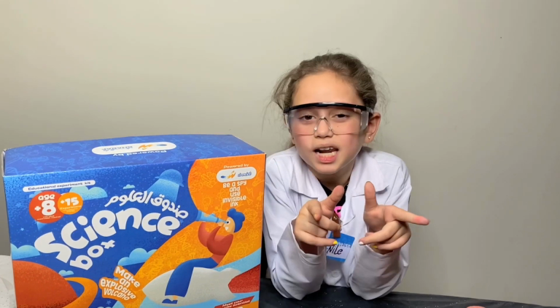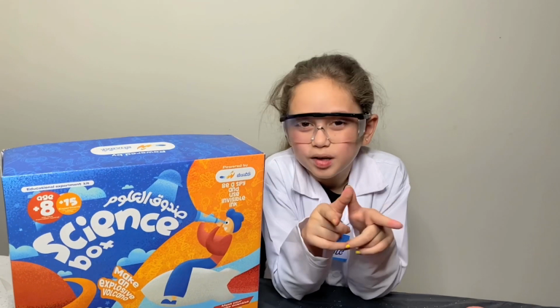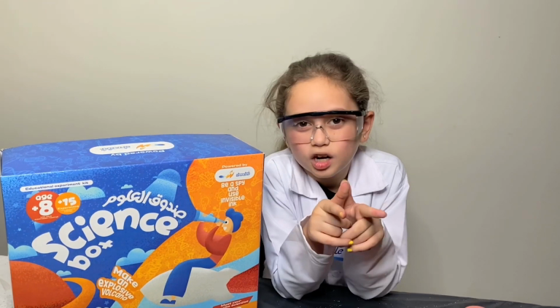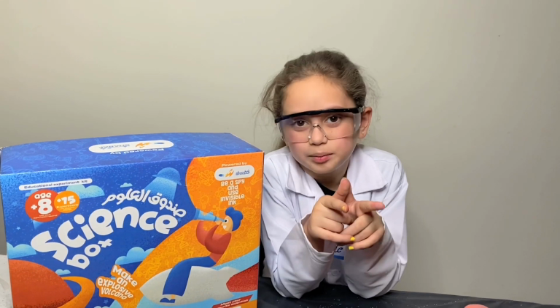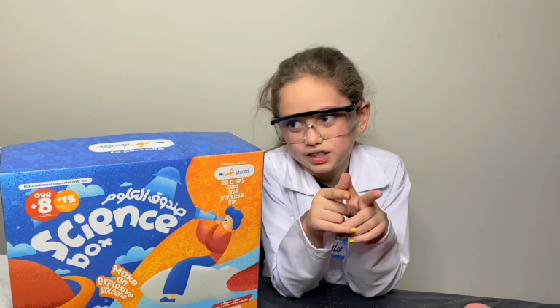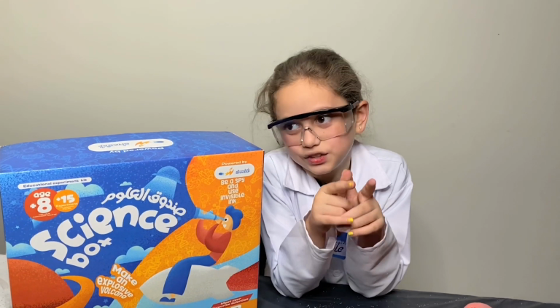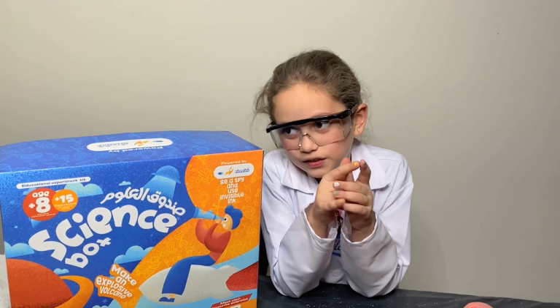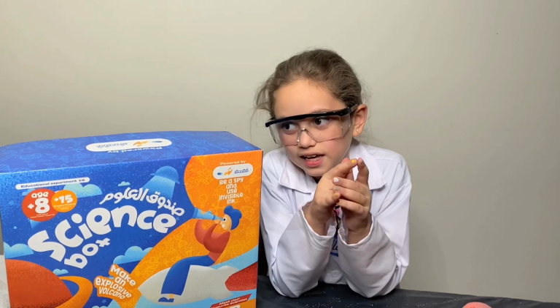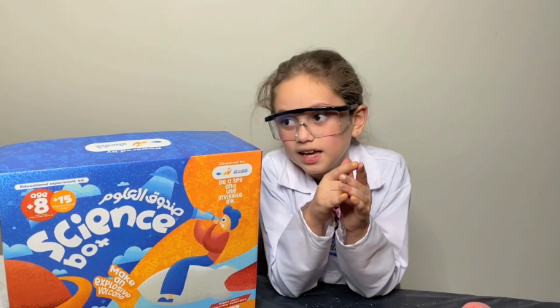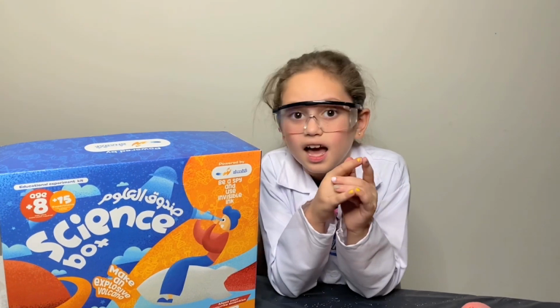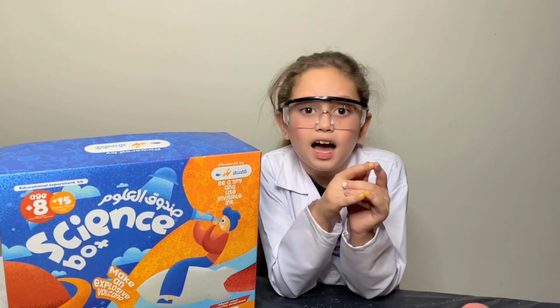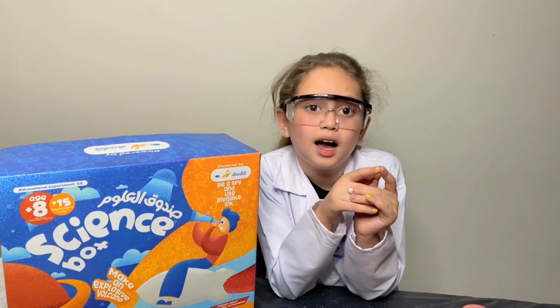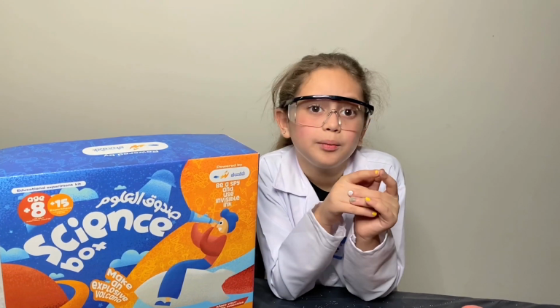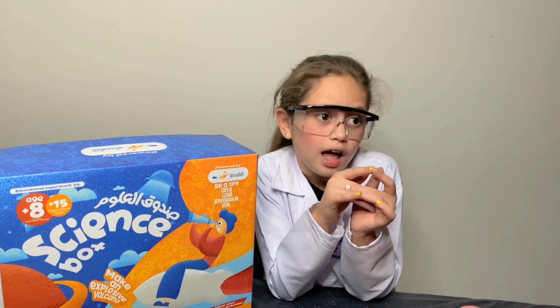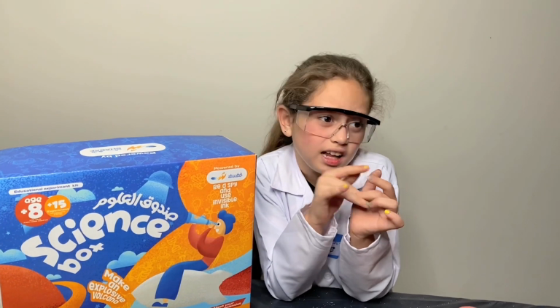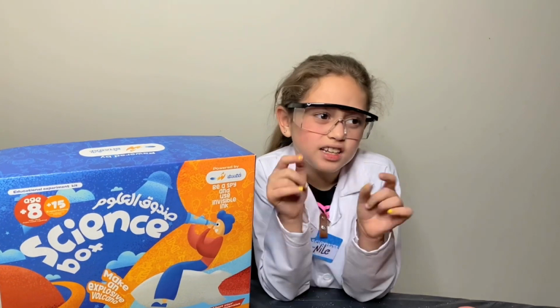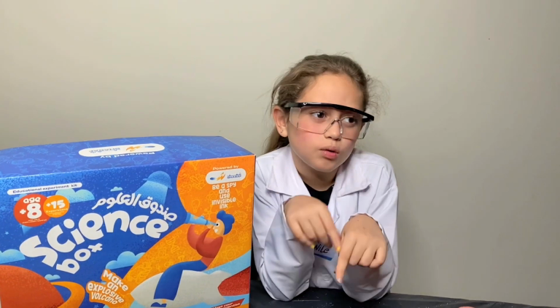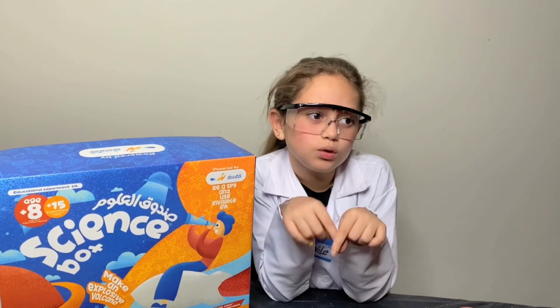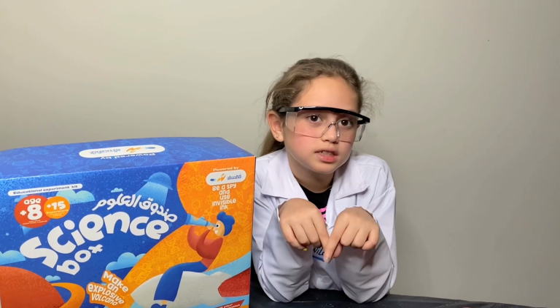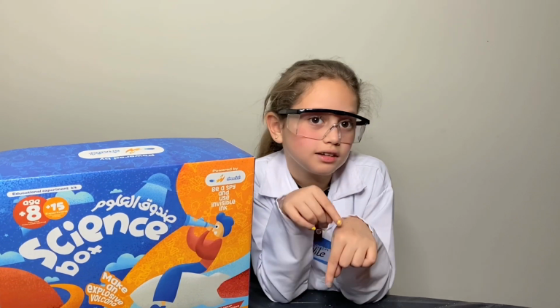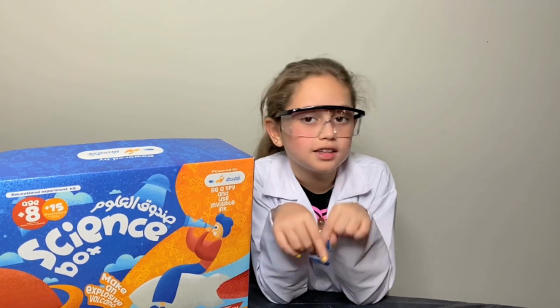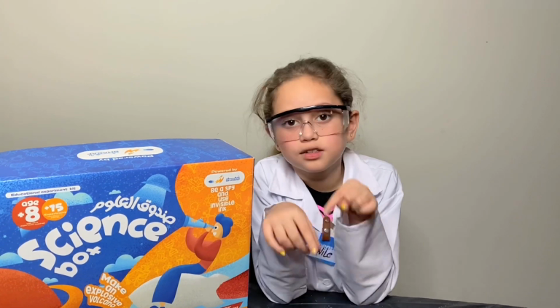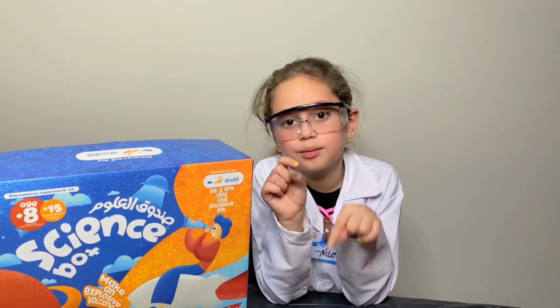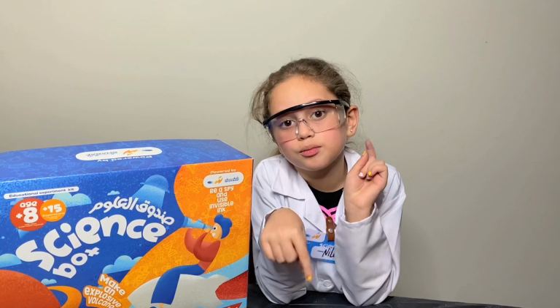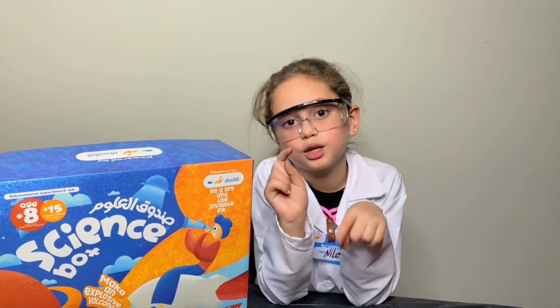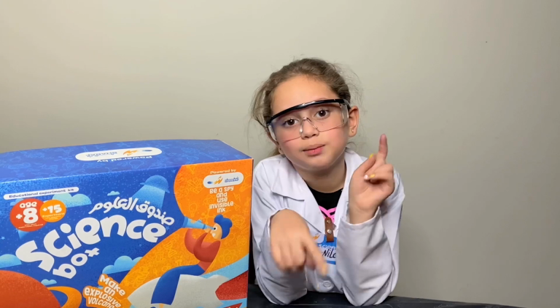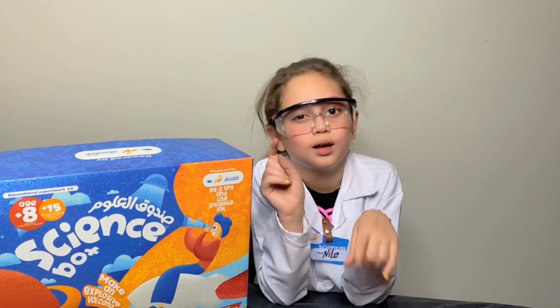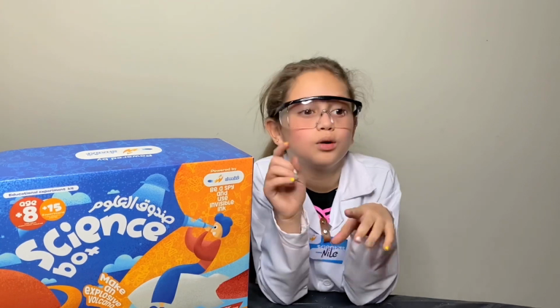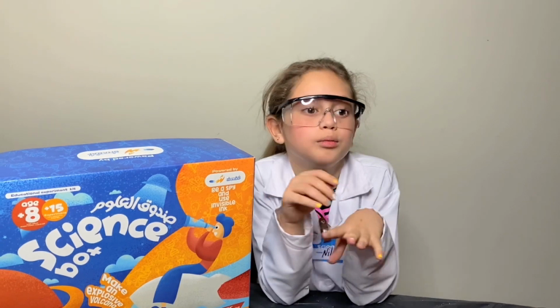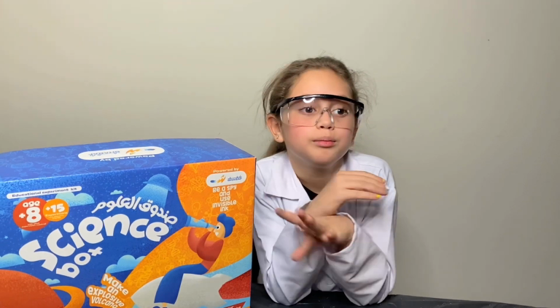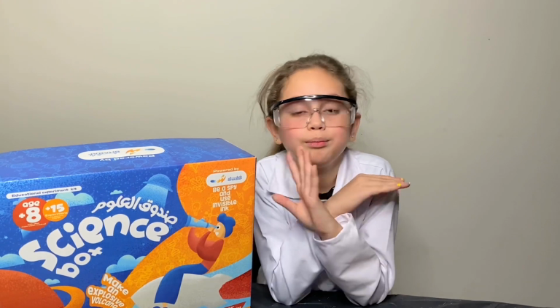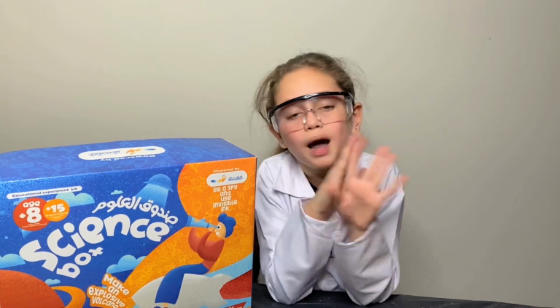This is the end of our video — don't forget about the competition. I'll link the rules down in the description box below. Bye!